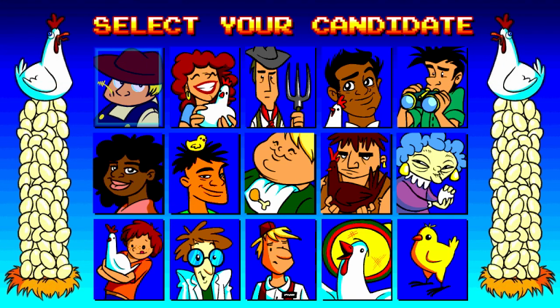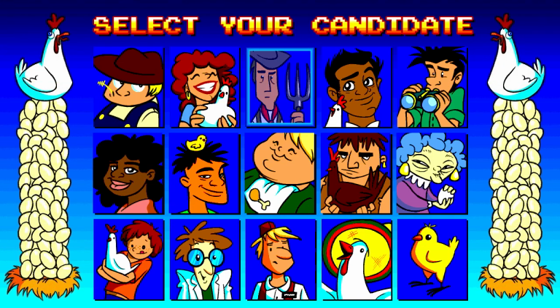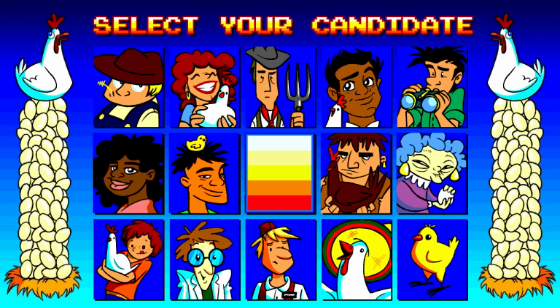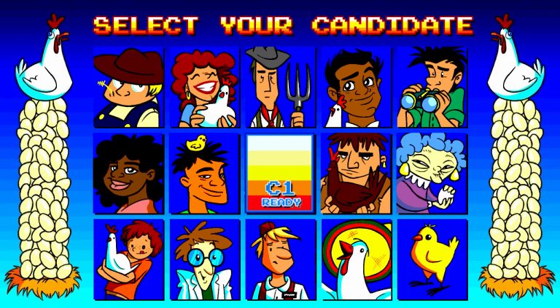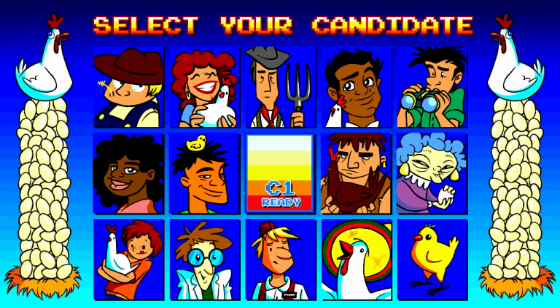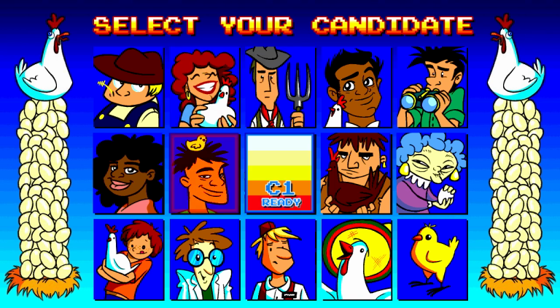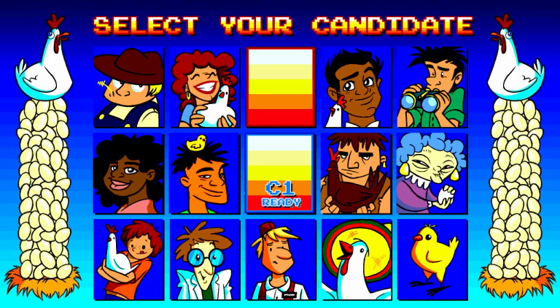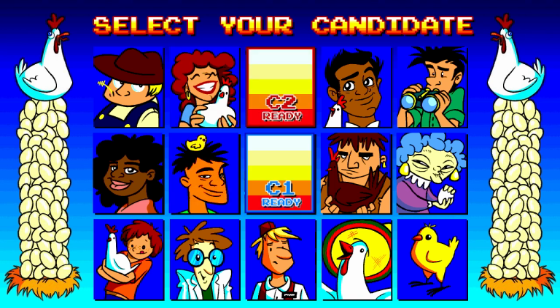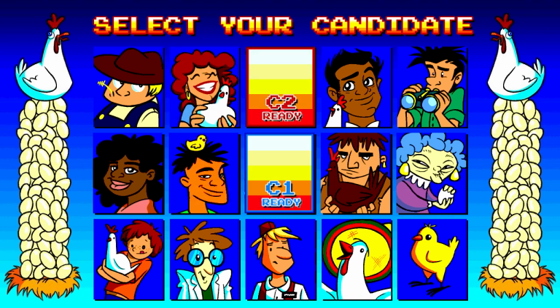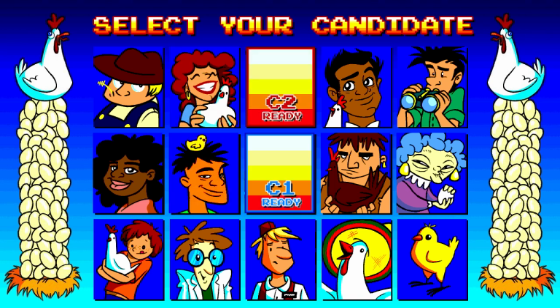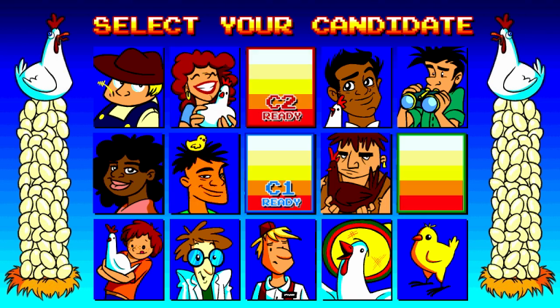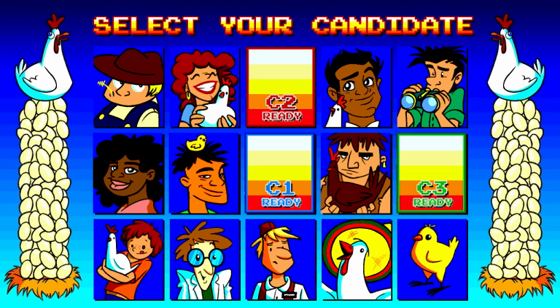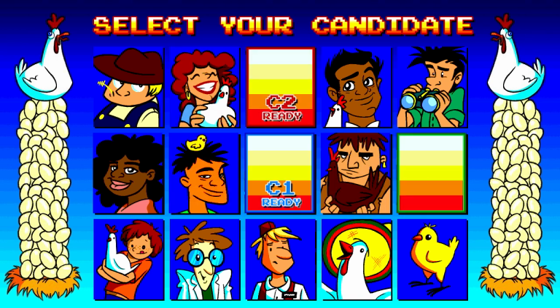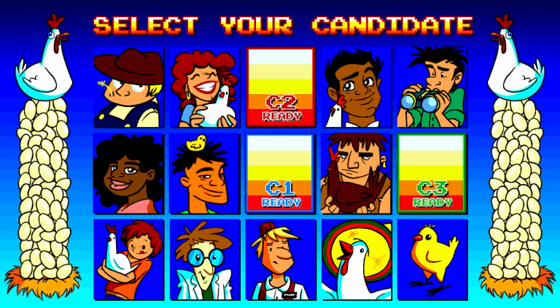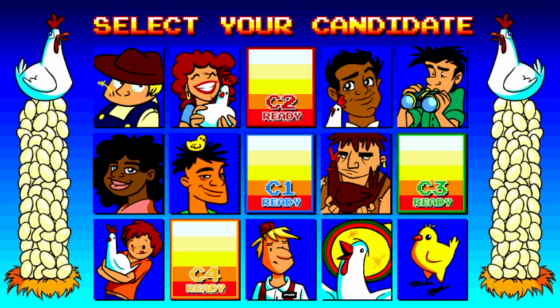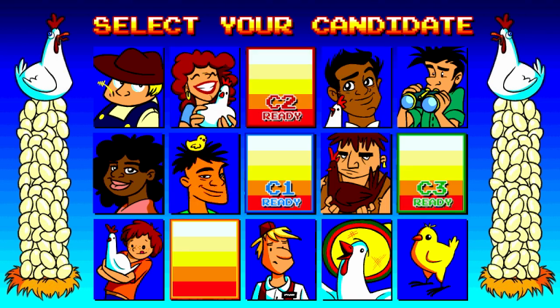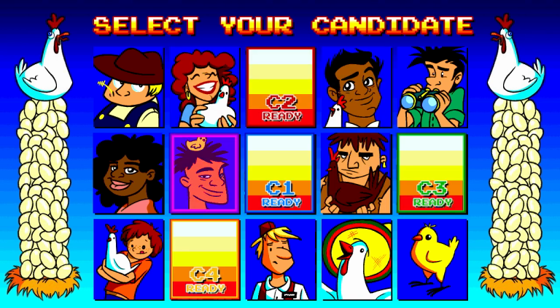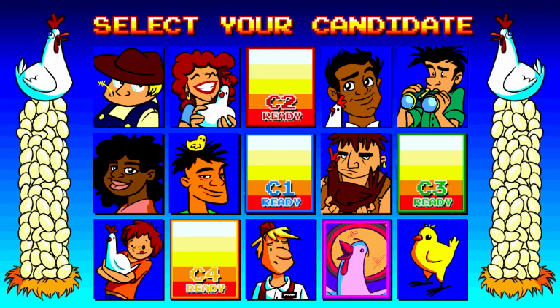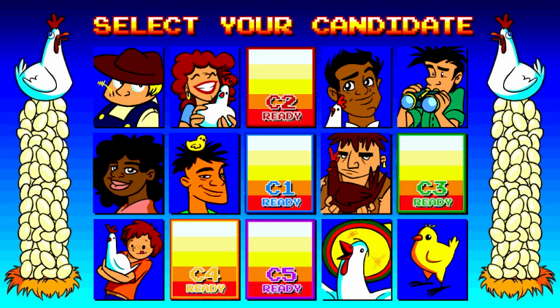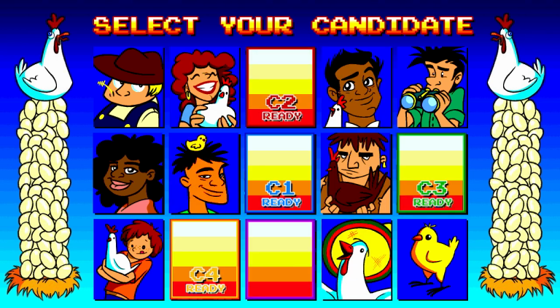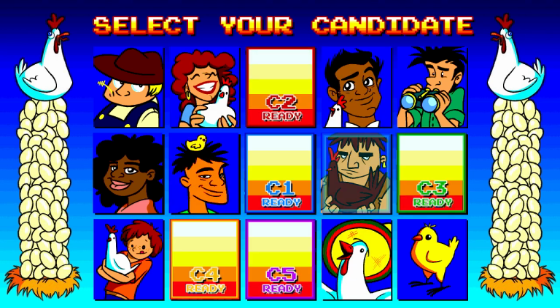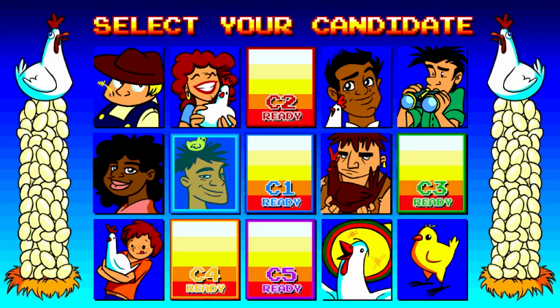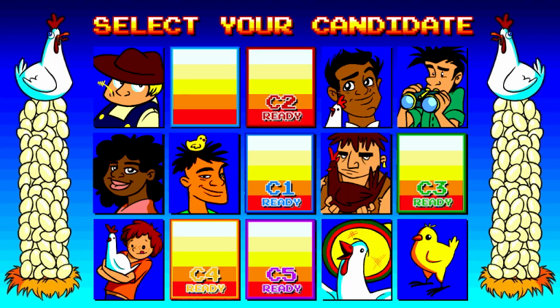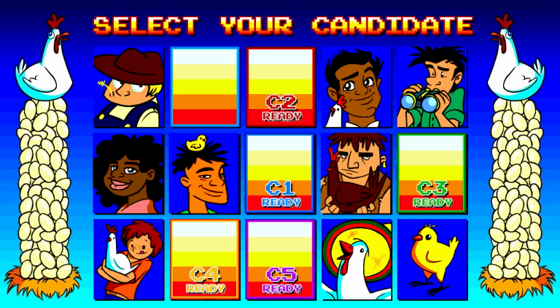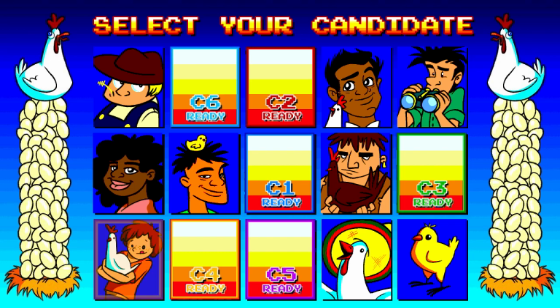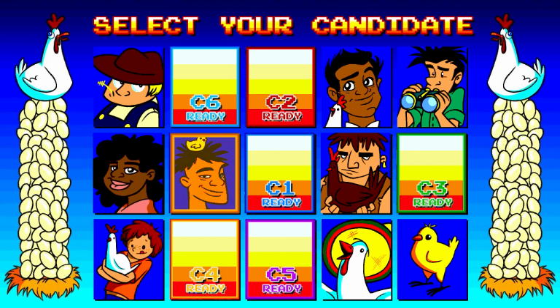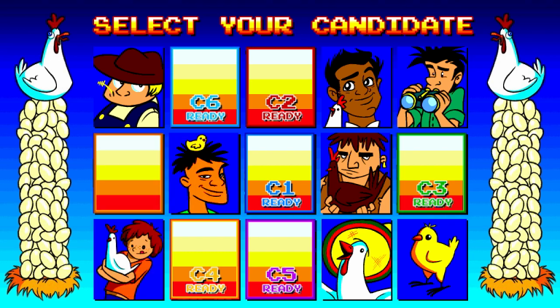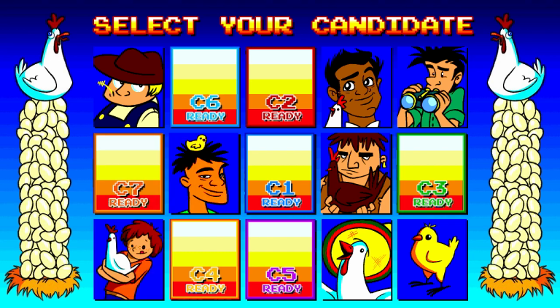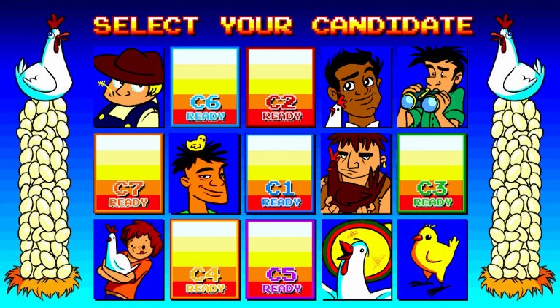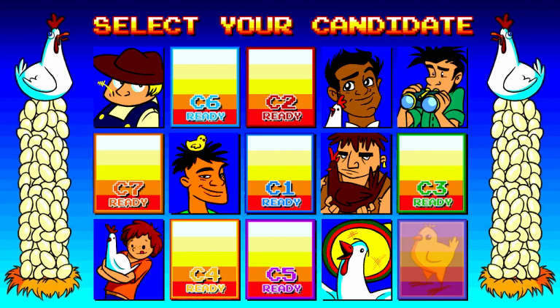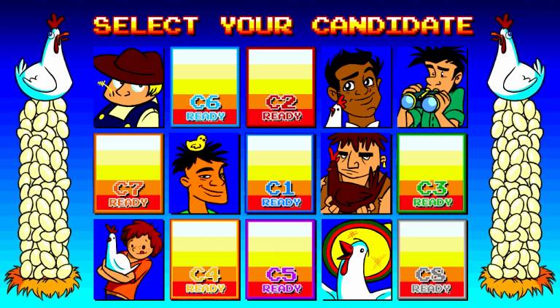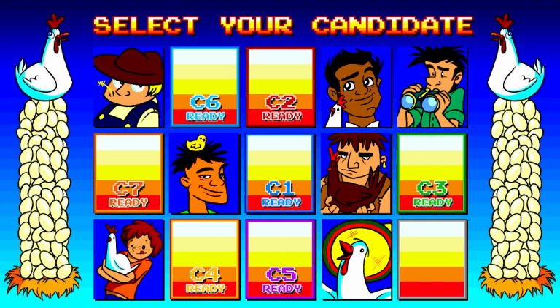In your electorate, not one but five people will be elected to Tasmania's House of Assembly. How are the five chosen?